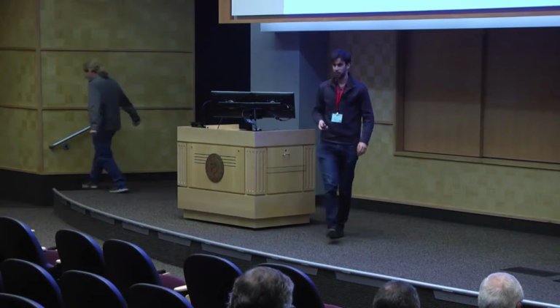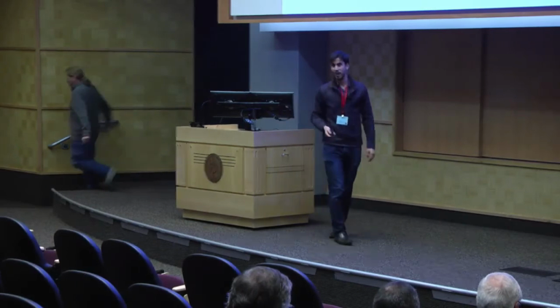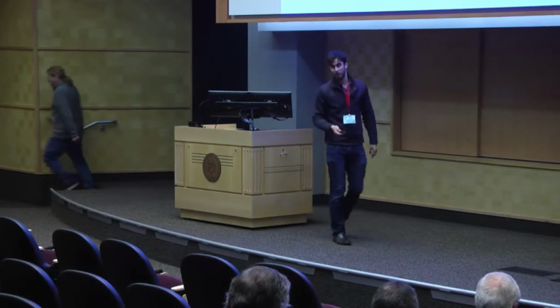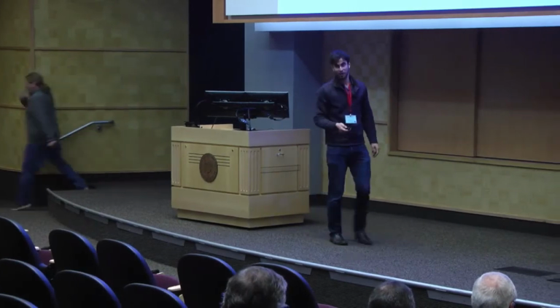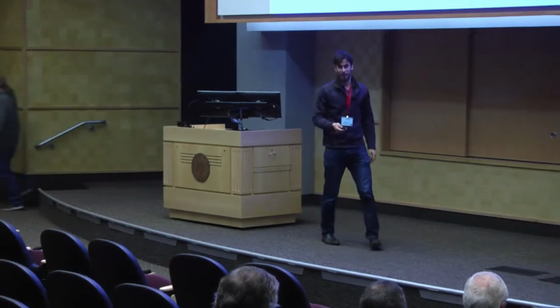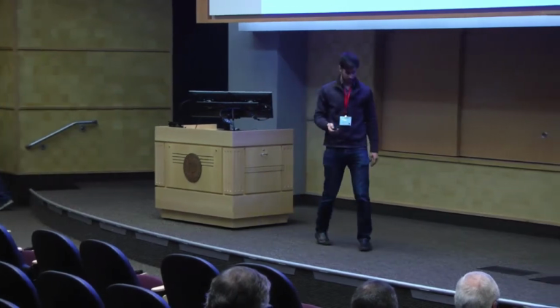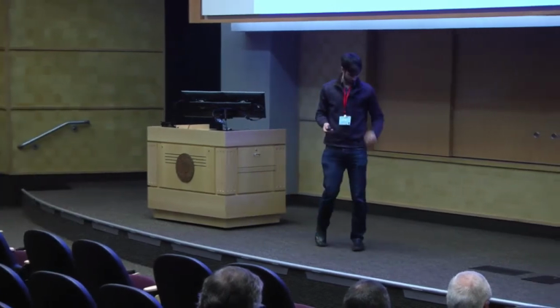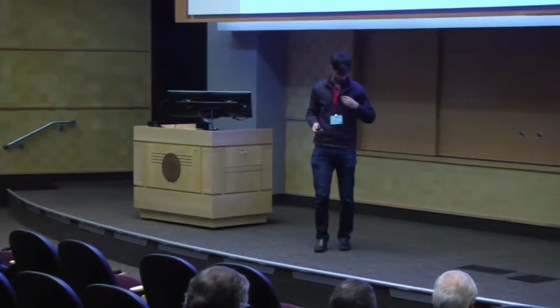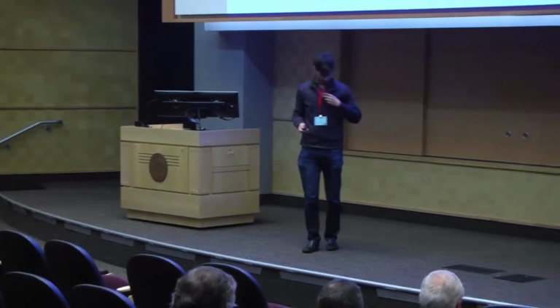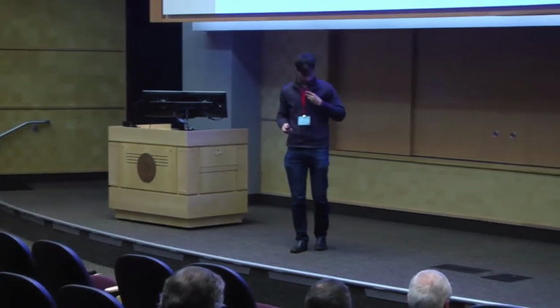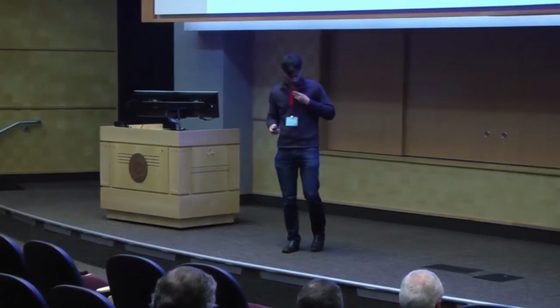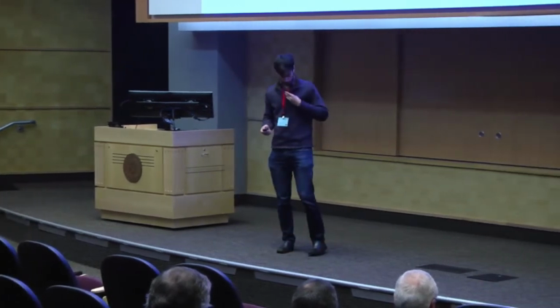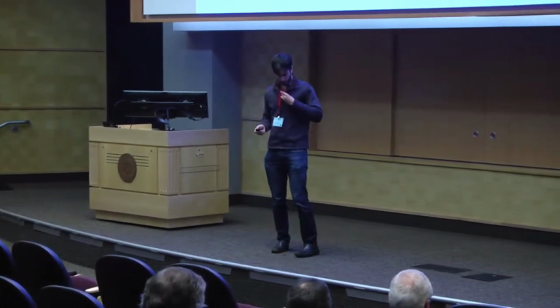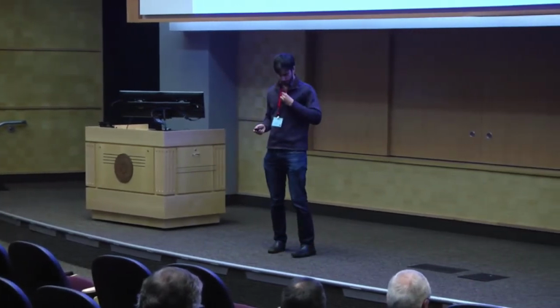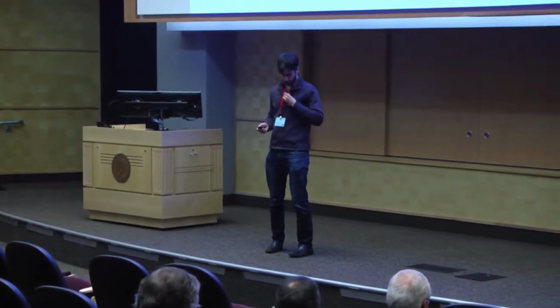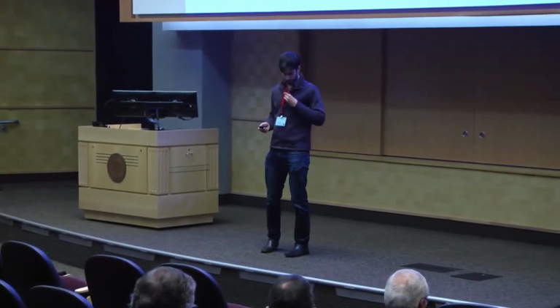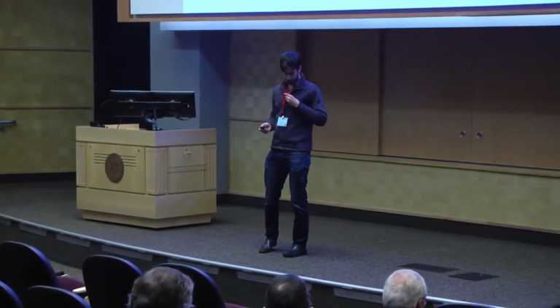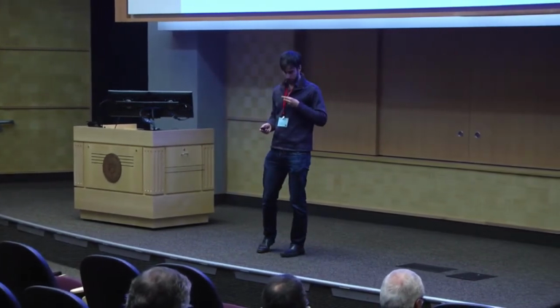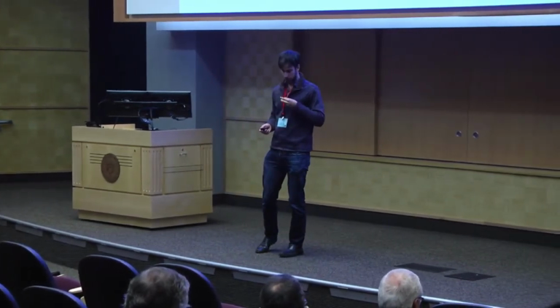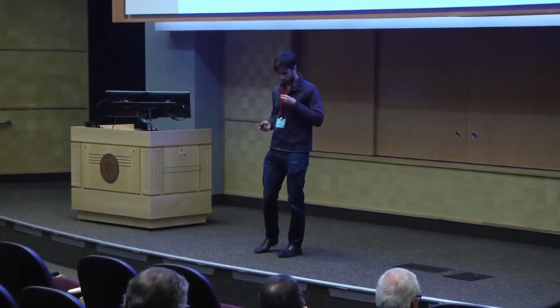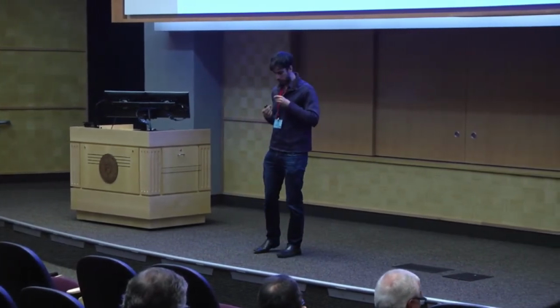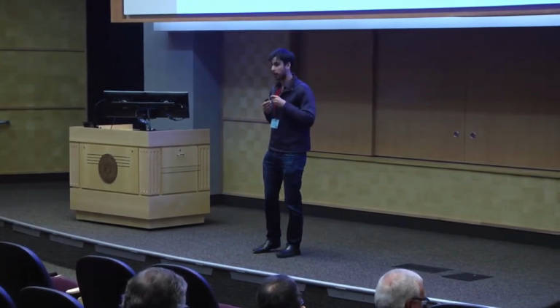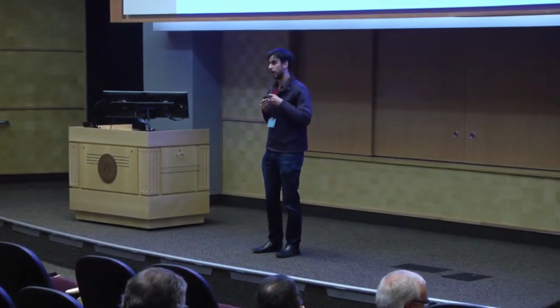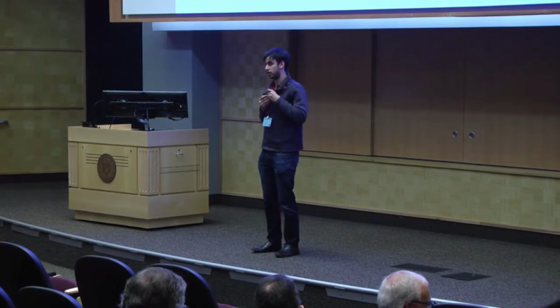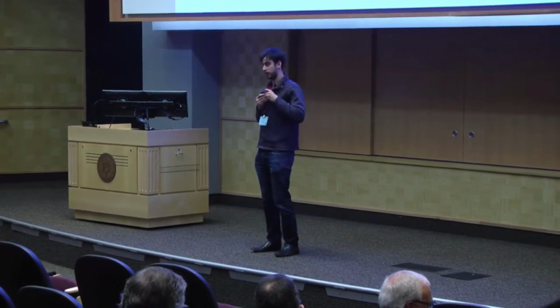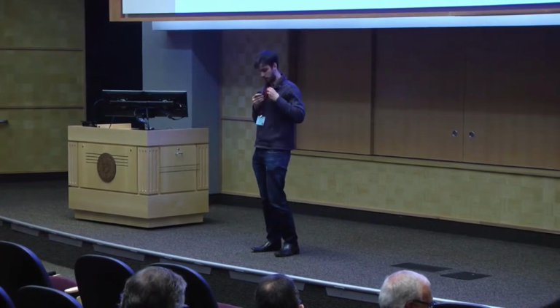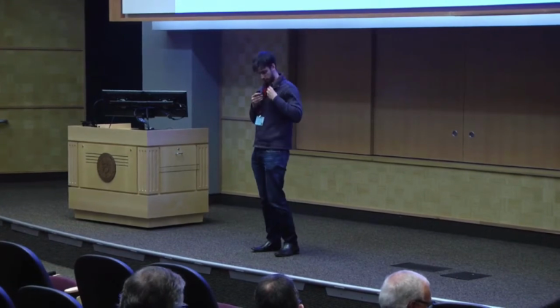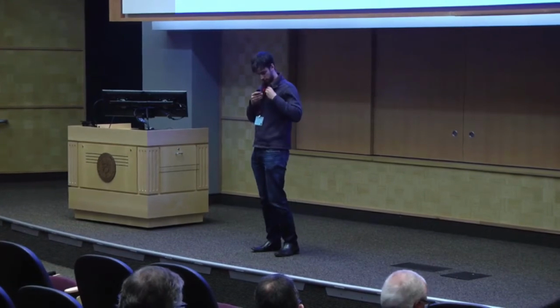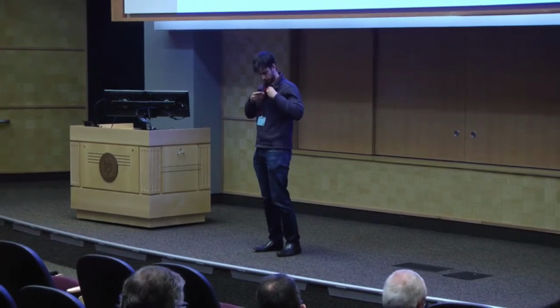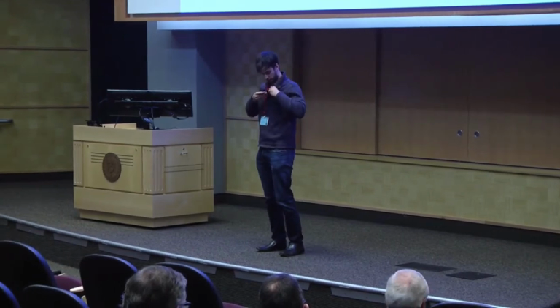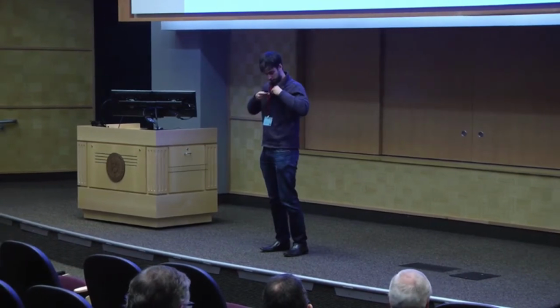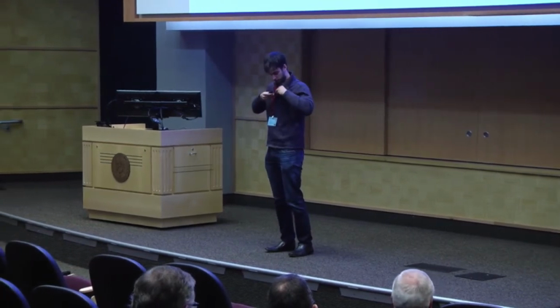Hi everyone, my name is Joshua Budman and I am the co-founder and Chief Technology Officer of Tissue Analytics.